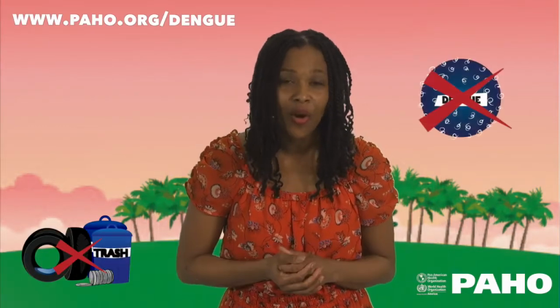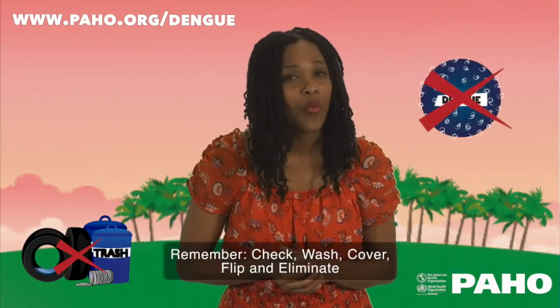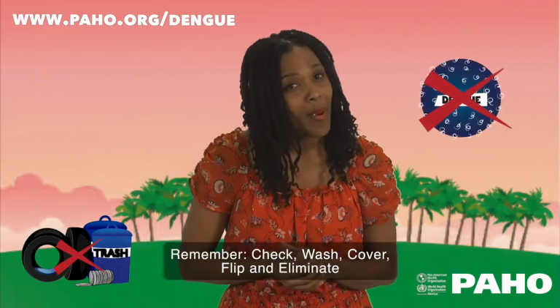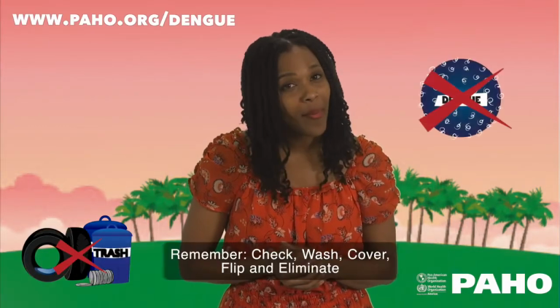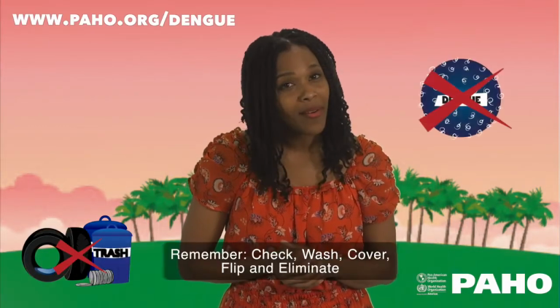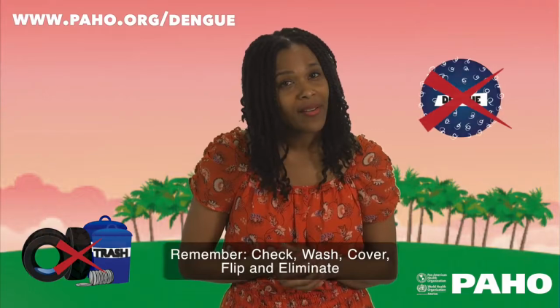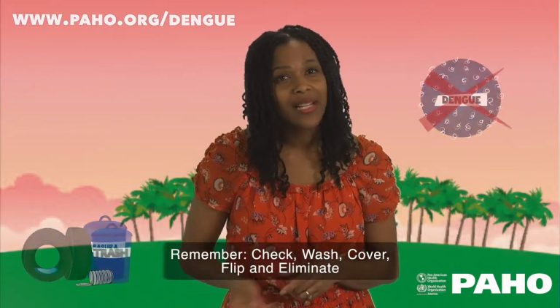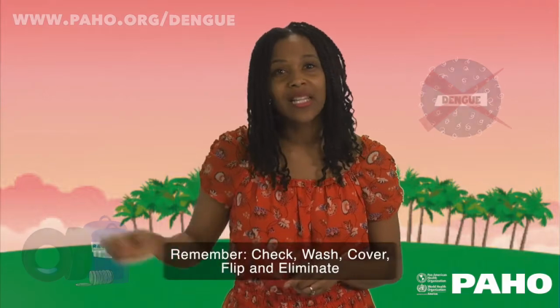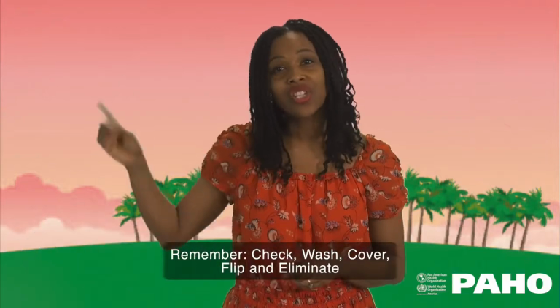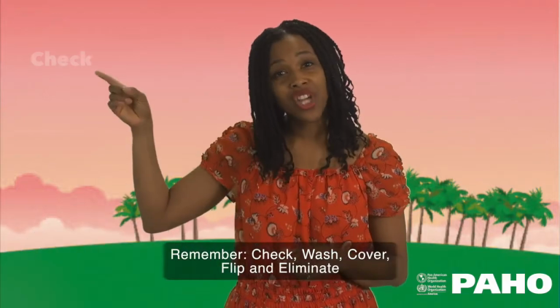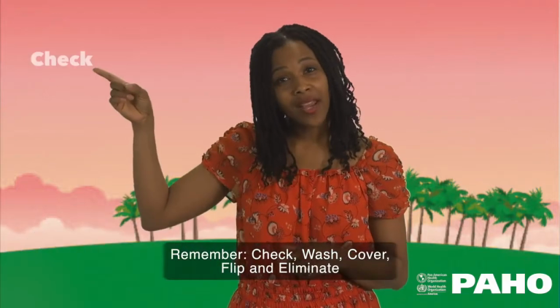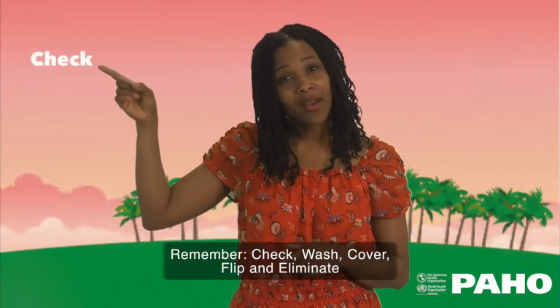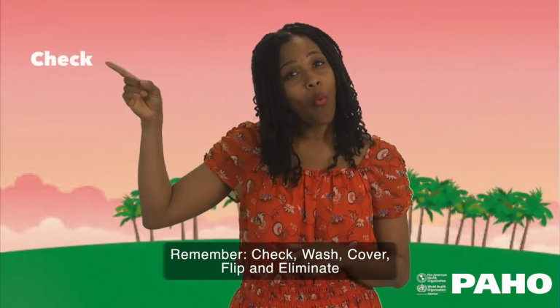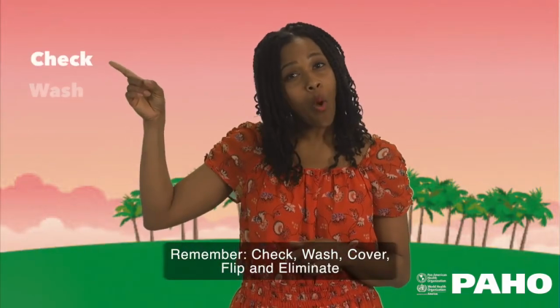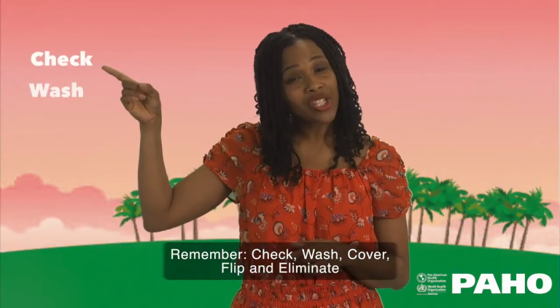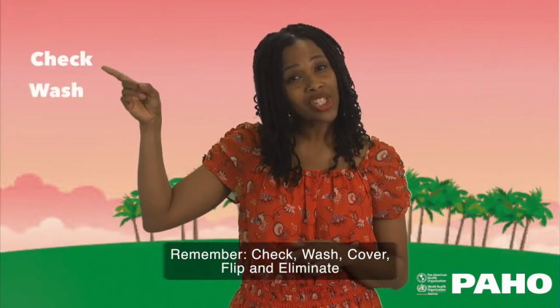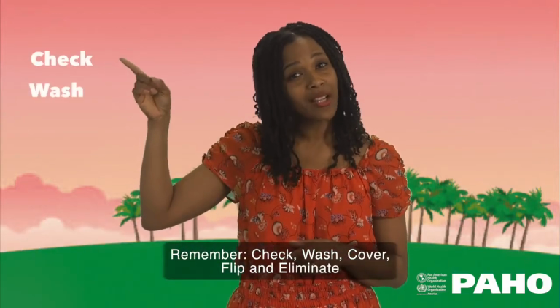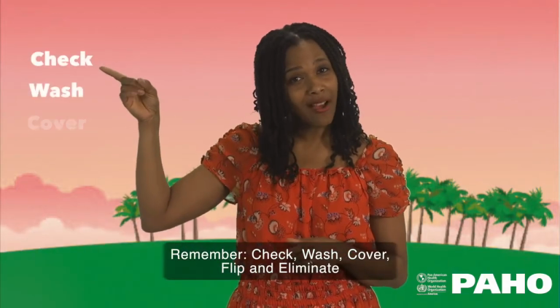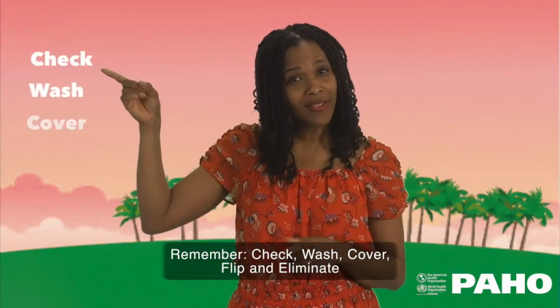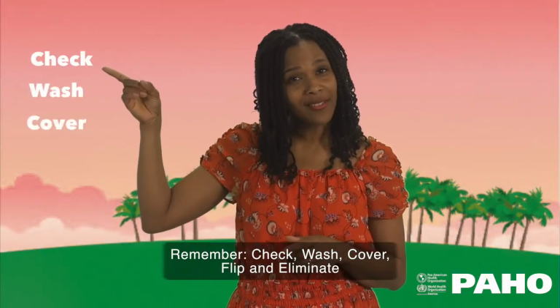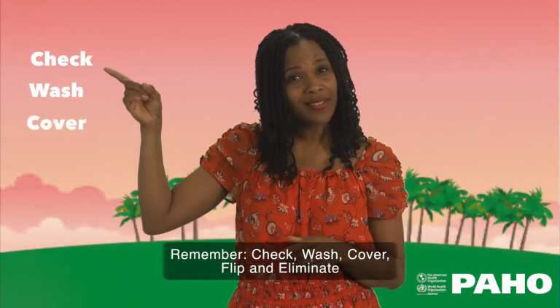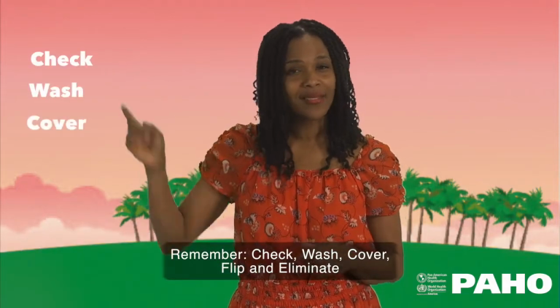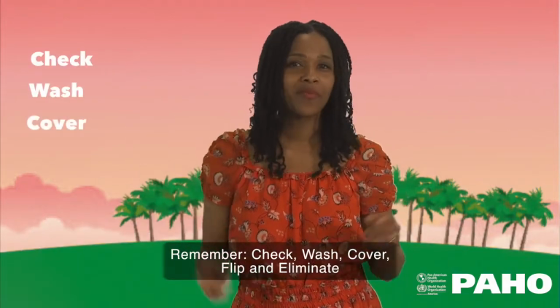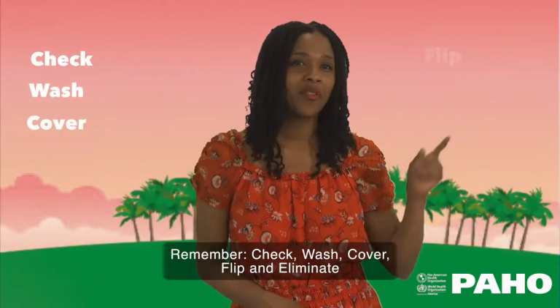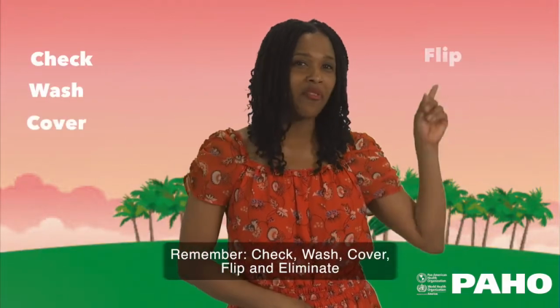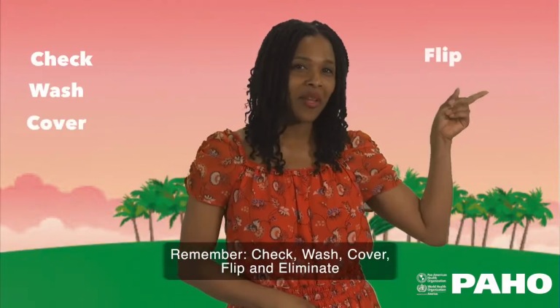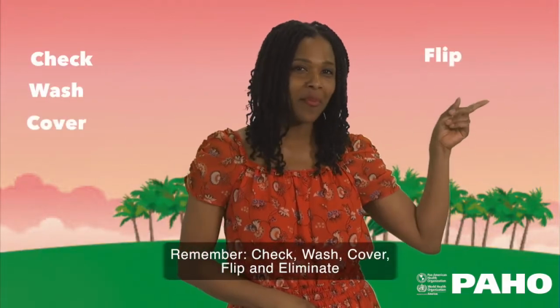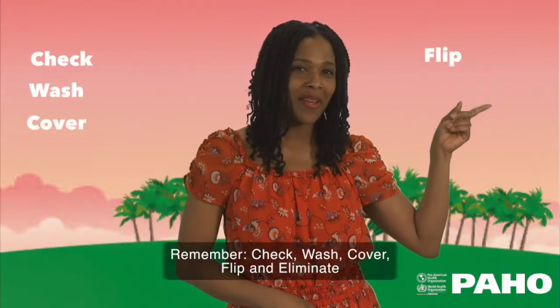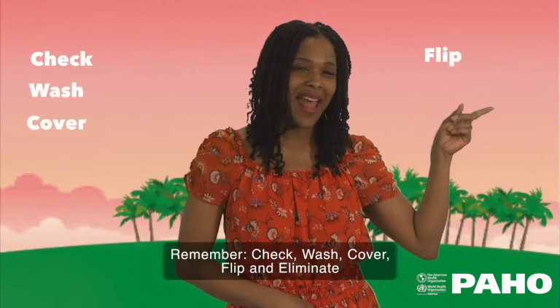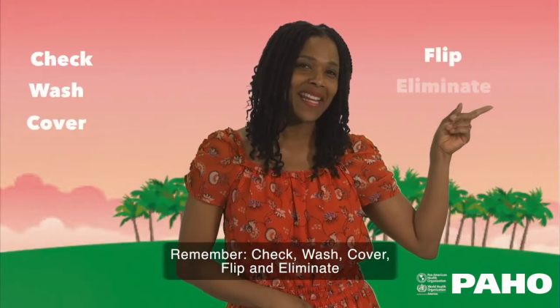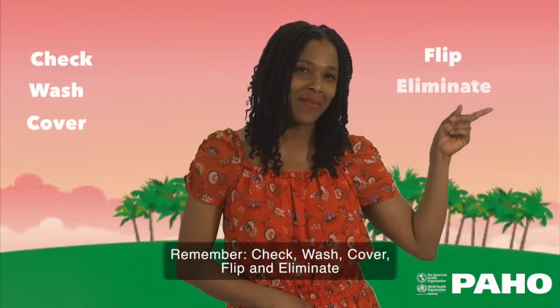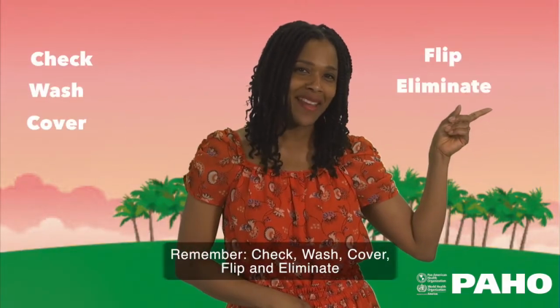Remember: check, wash, cover, flip and eliminate.